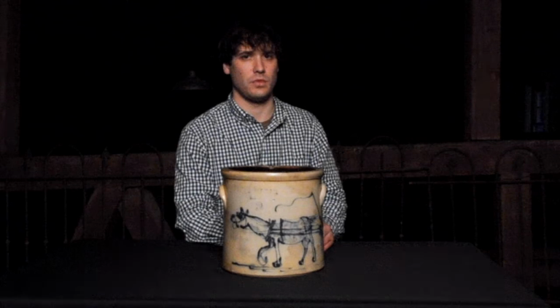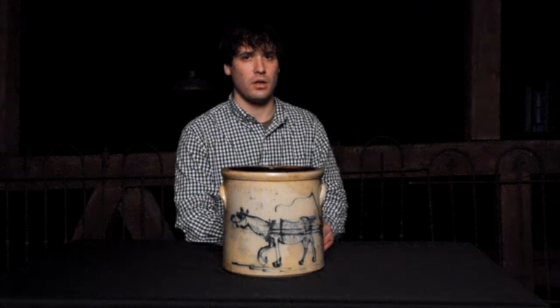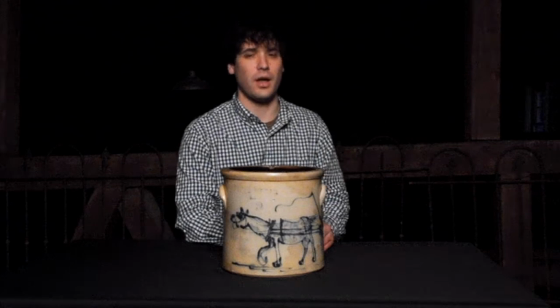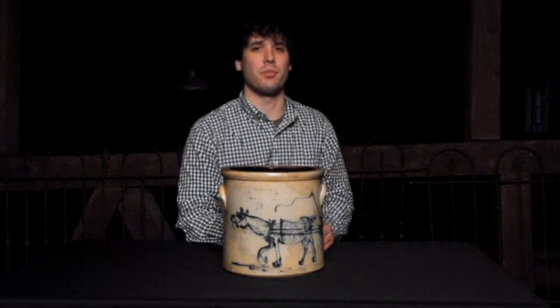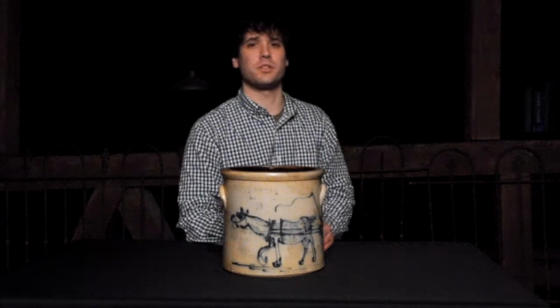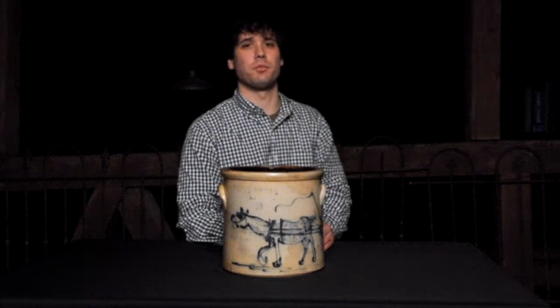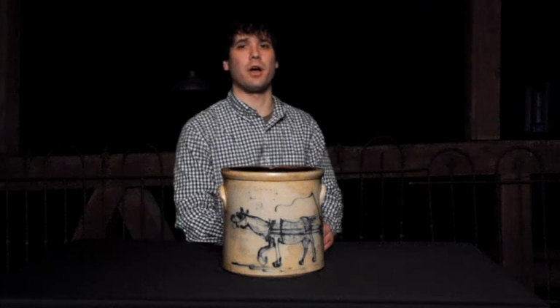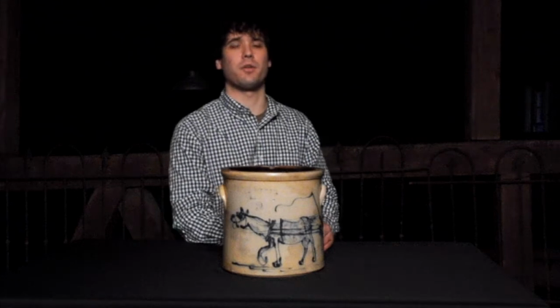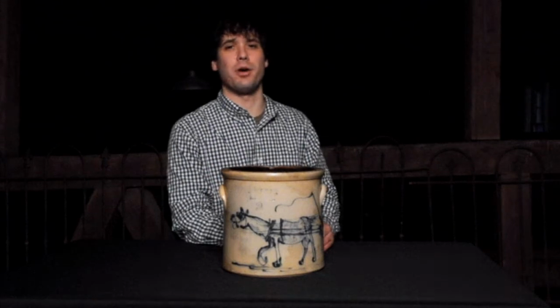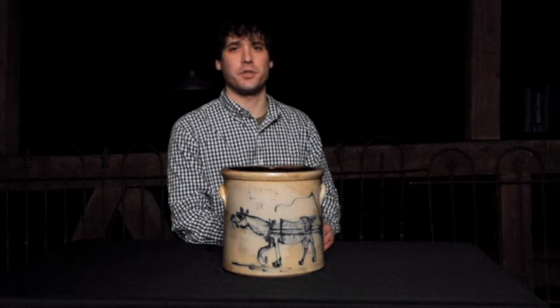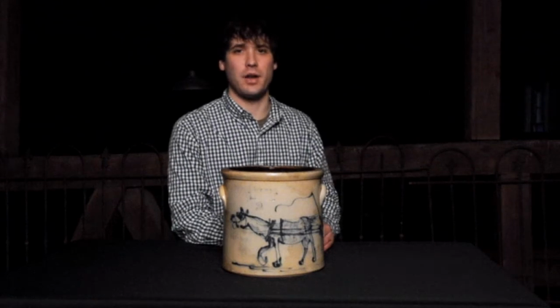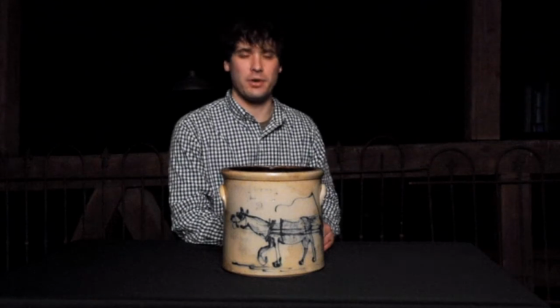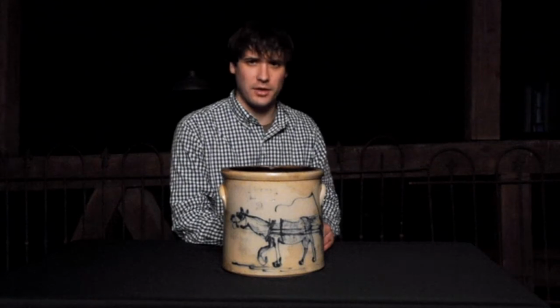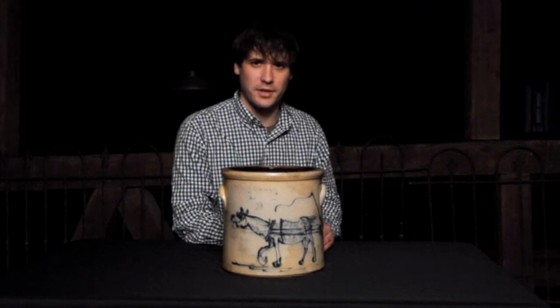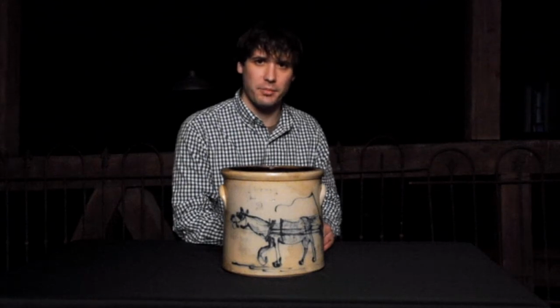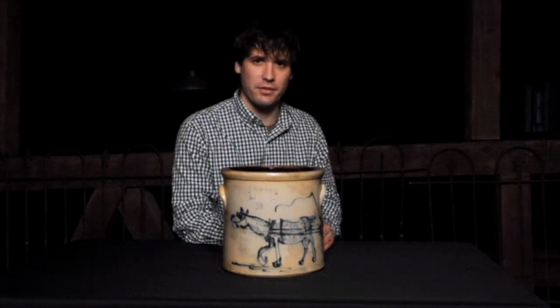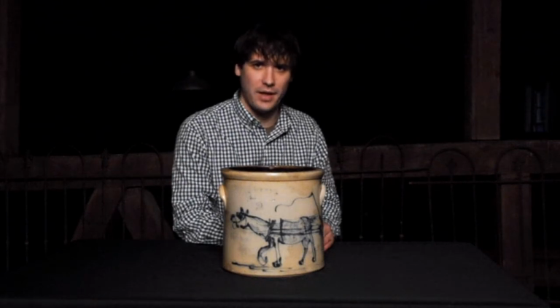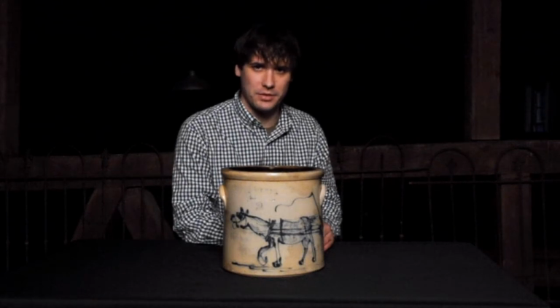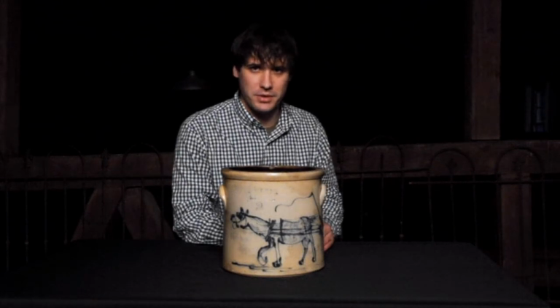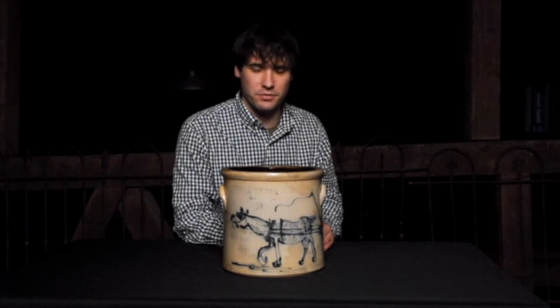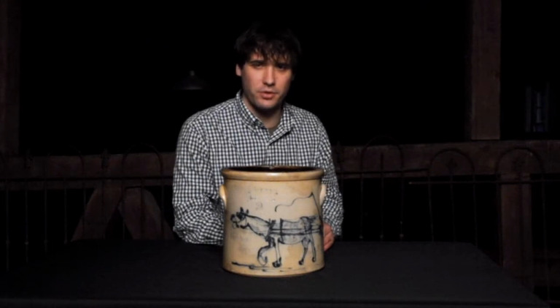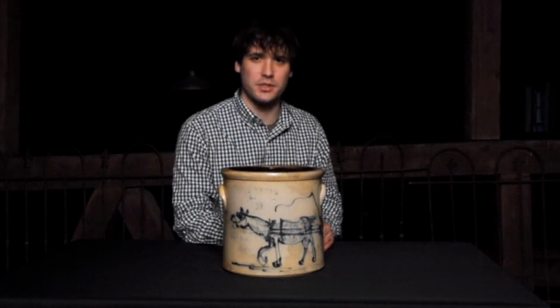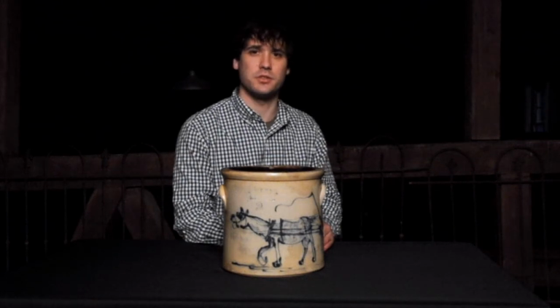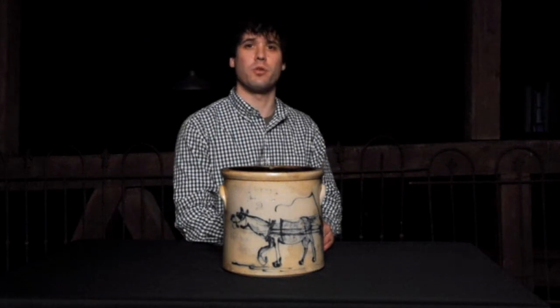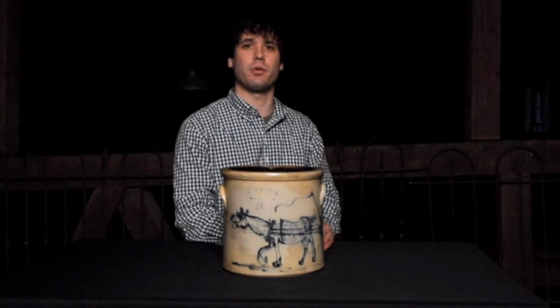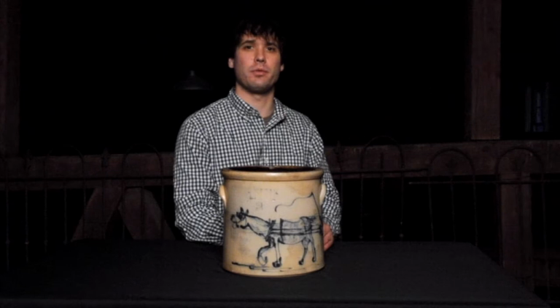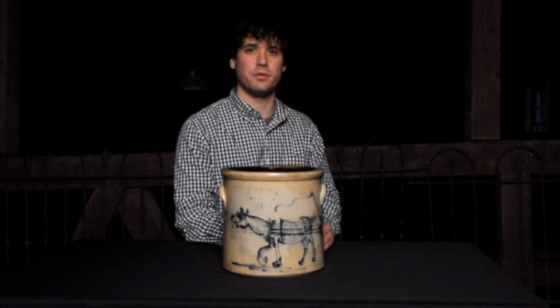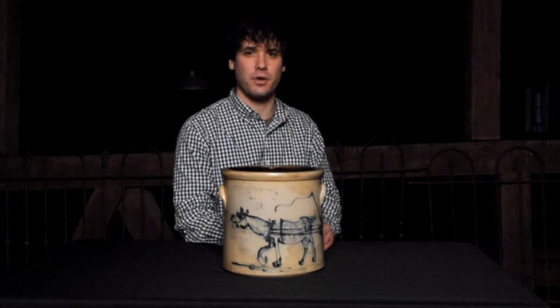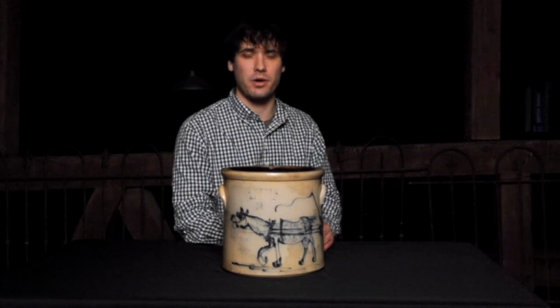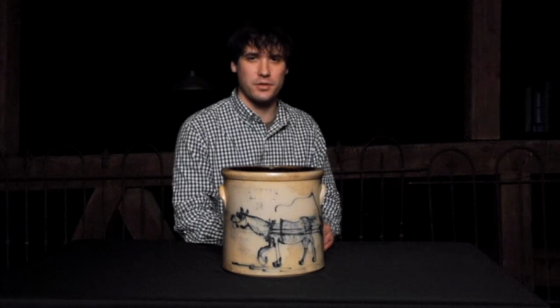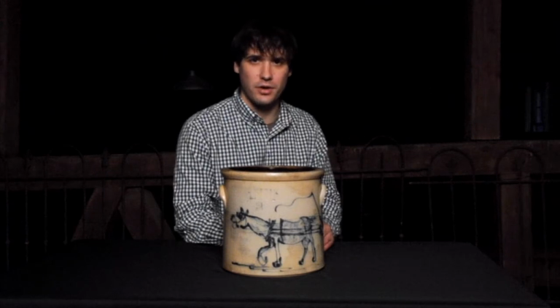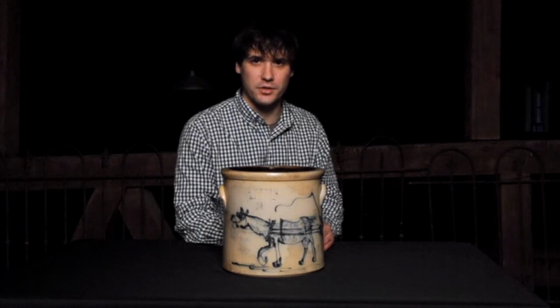Hi, I'm Mark Zip from Crocker Farm Auction, and I'm here to talk today about a fabulous piece of New York State stoneware we received for our March 3rd auction.